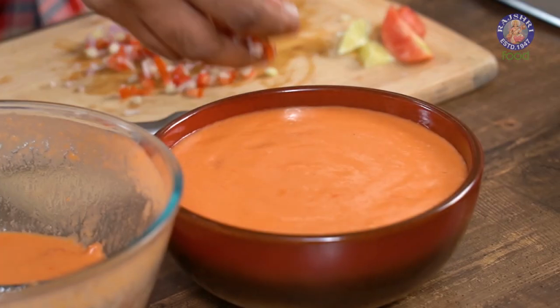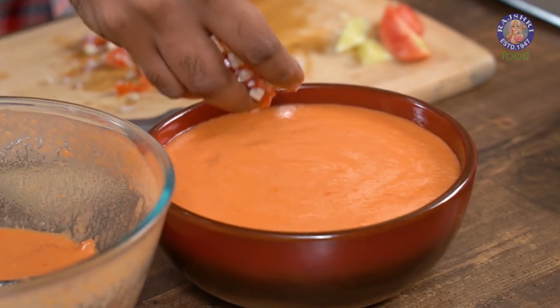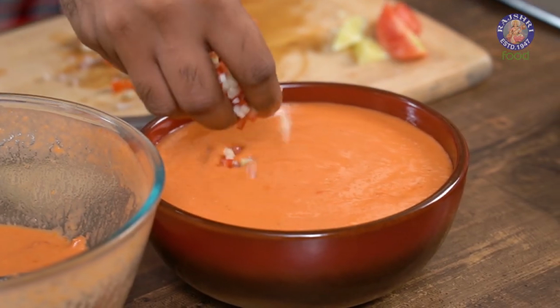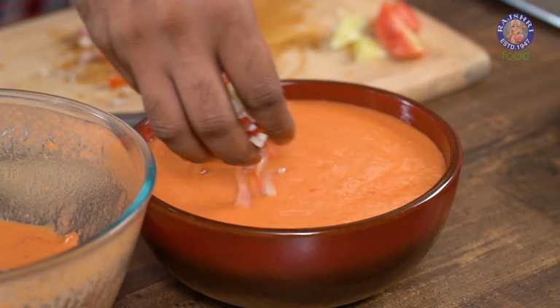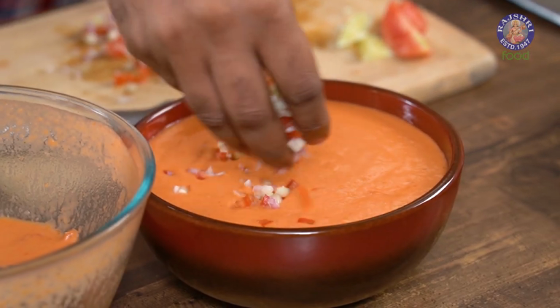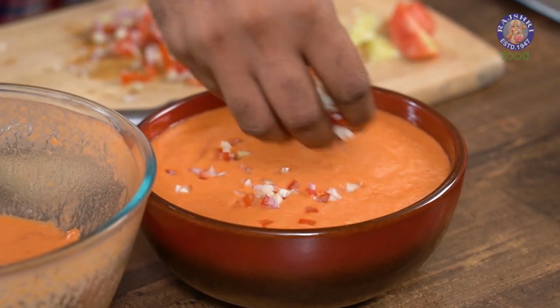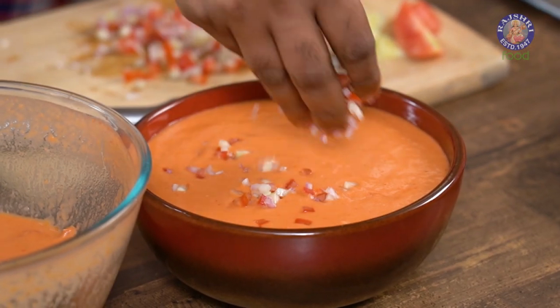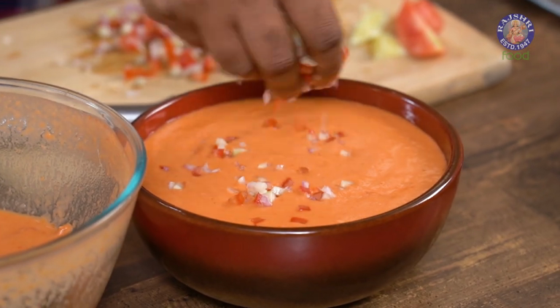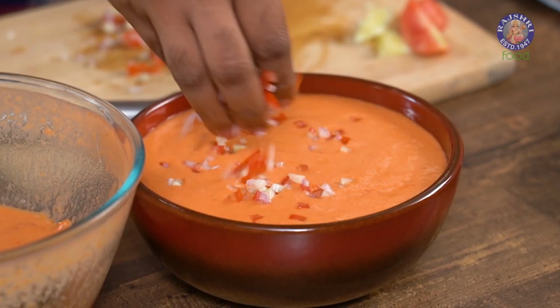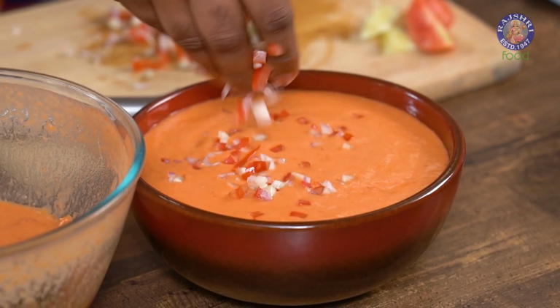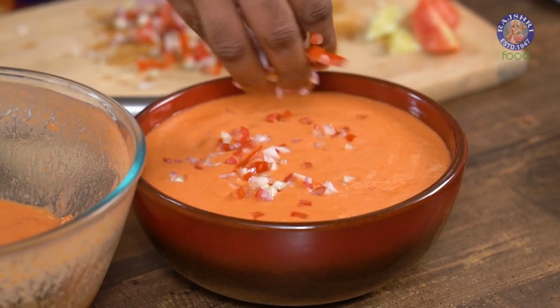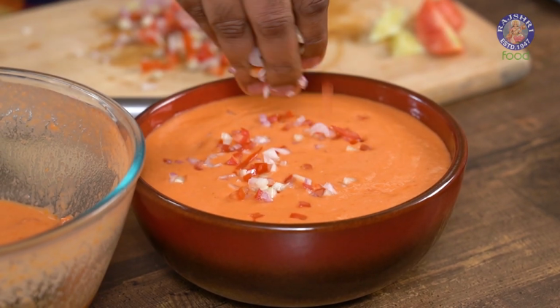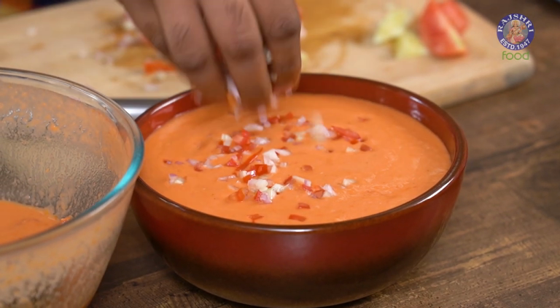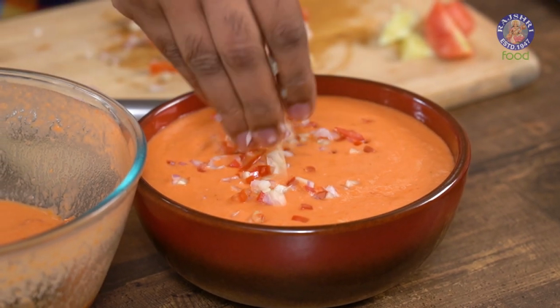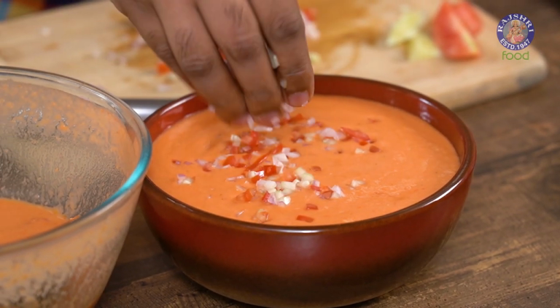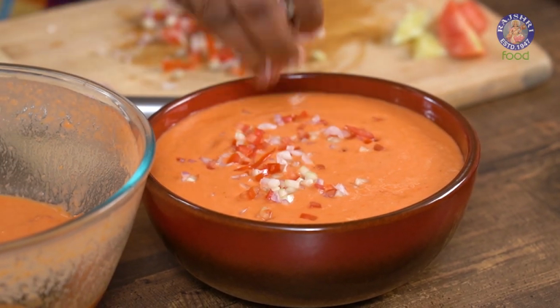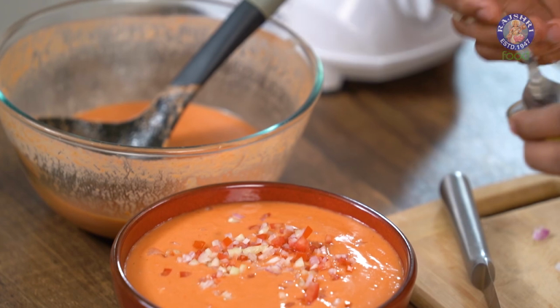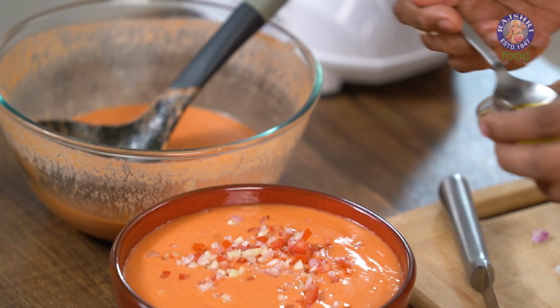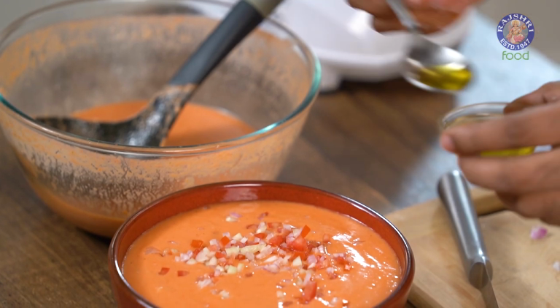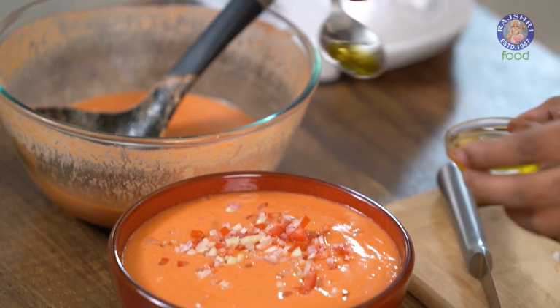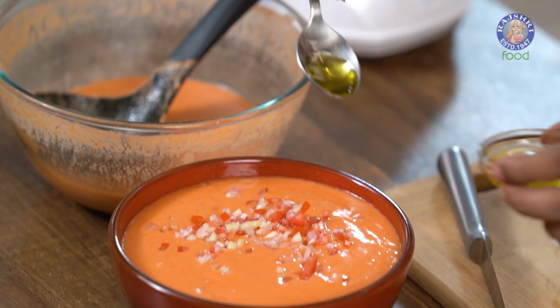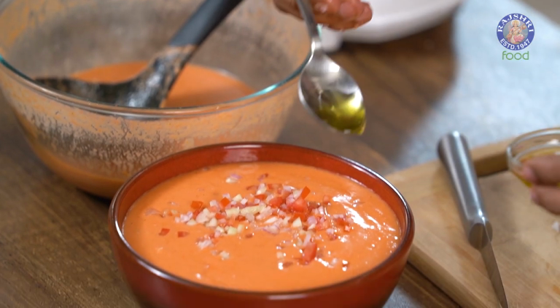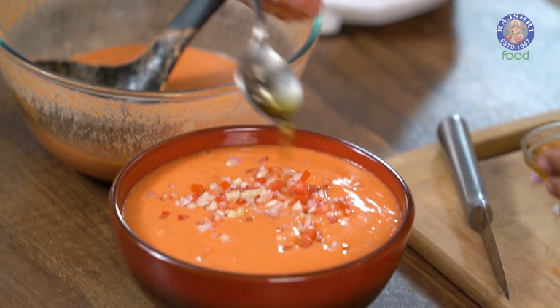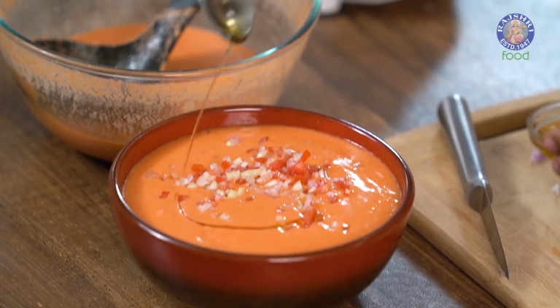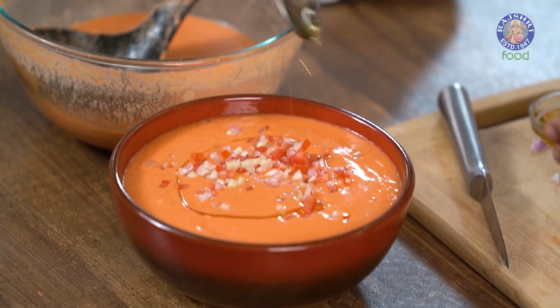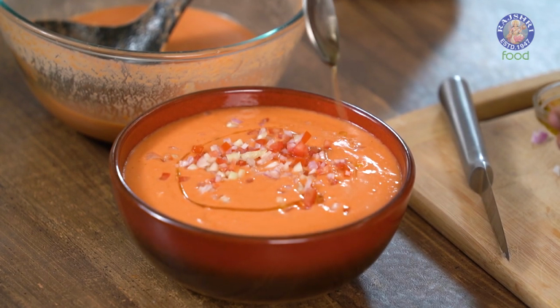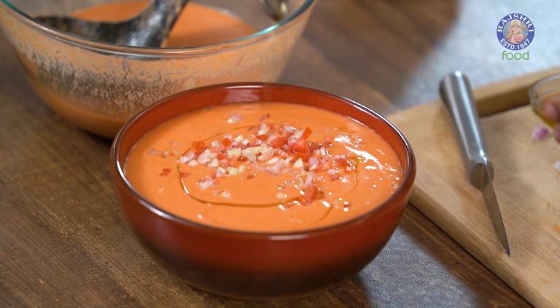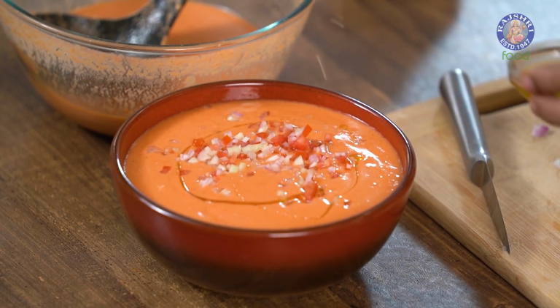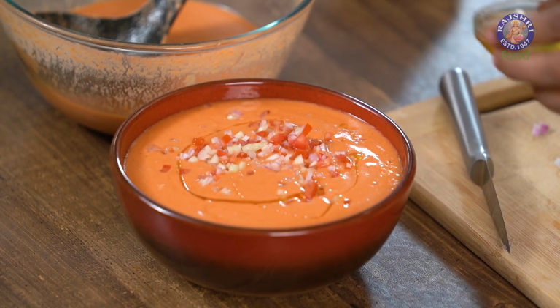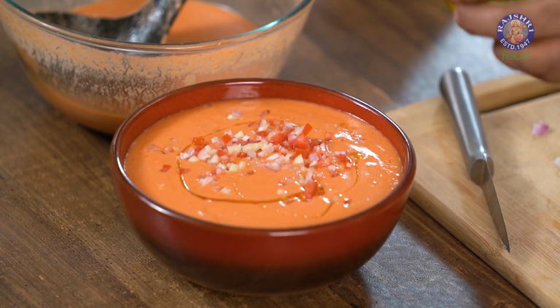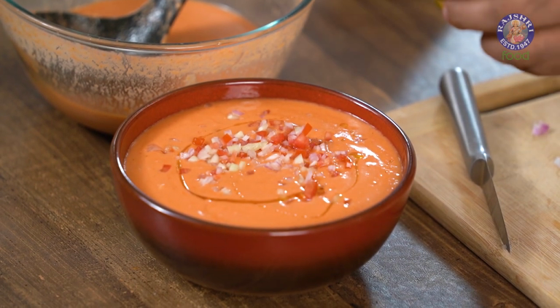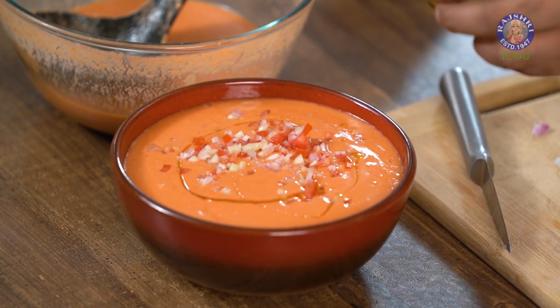Winters is all about hot garma garam soups, and summers is all about foods that are cooling in nature.